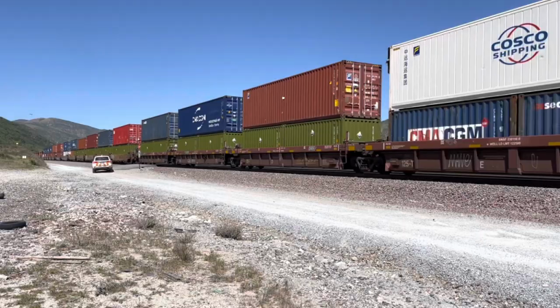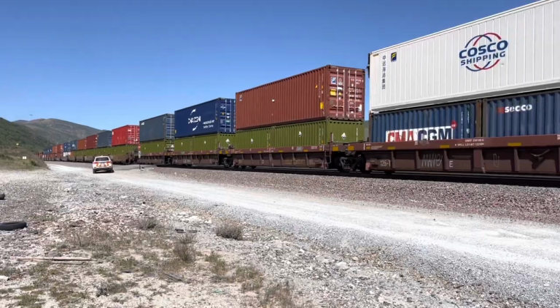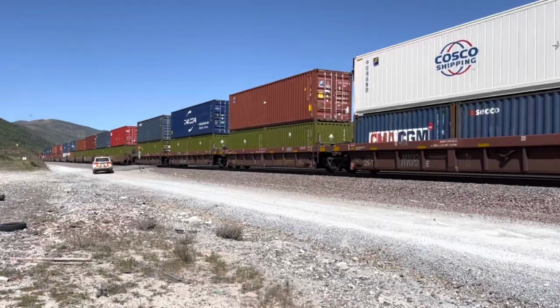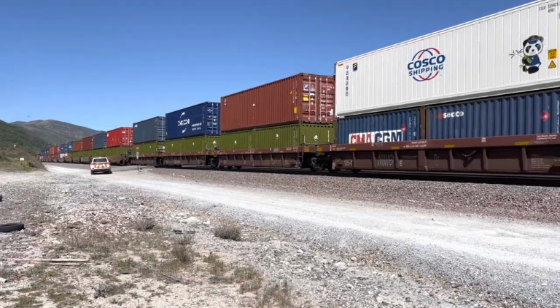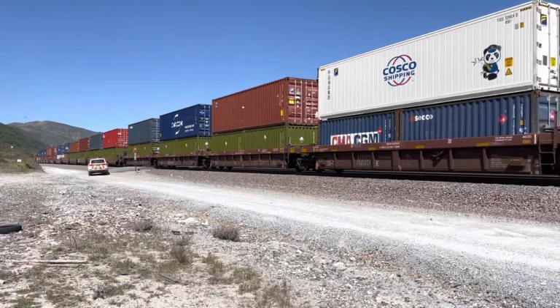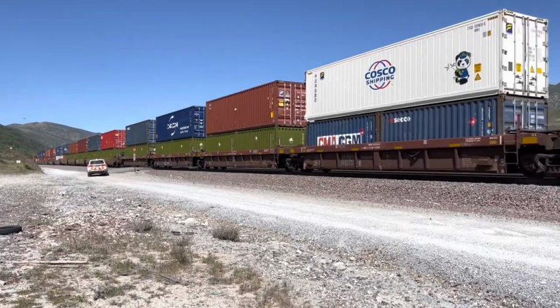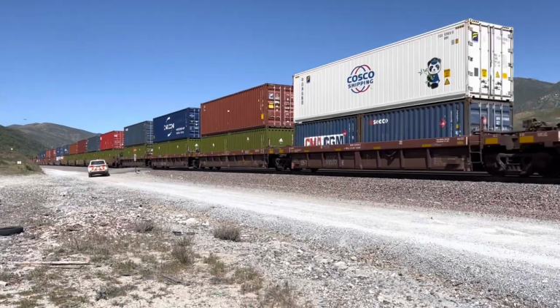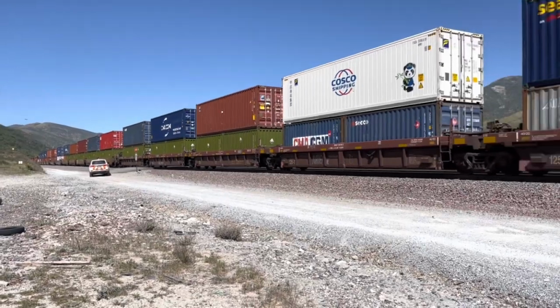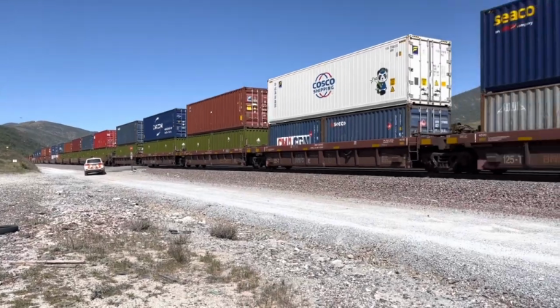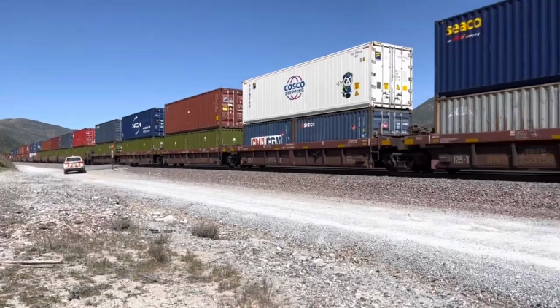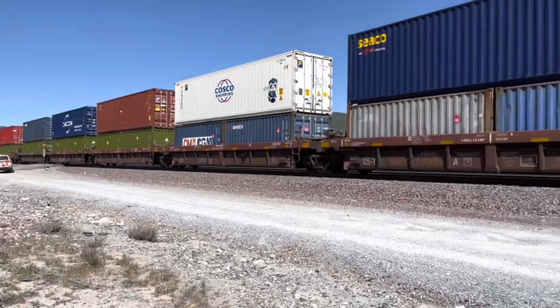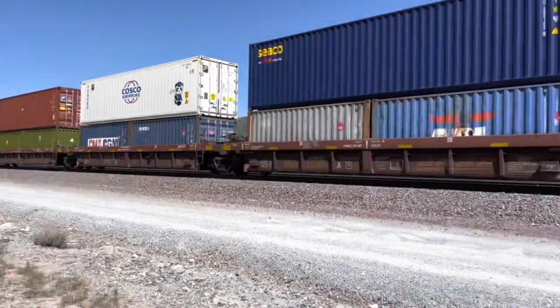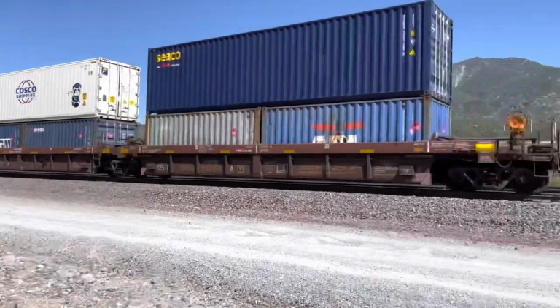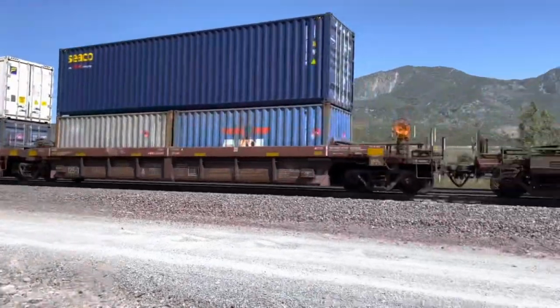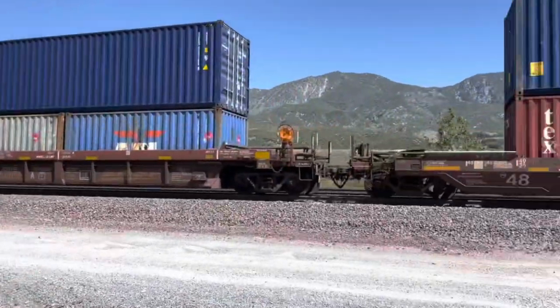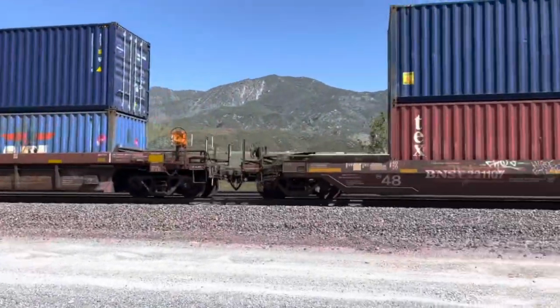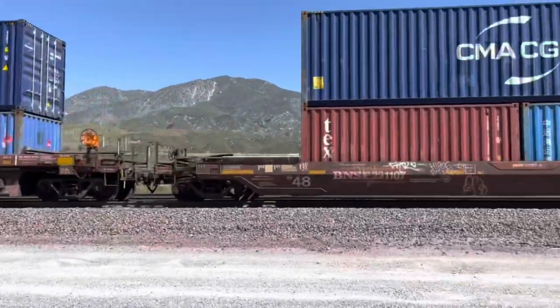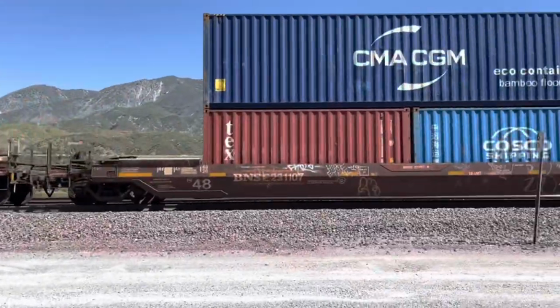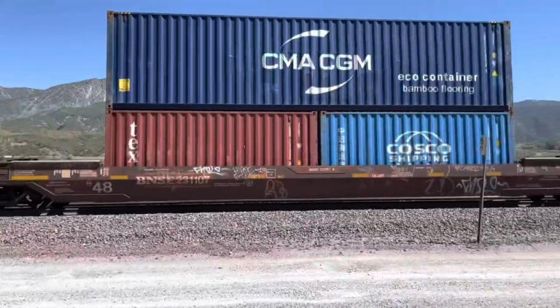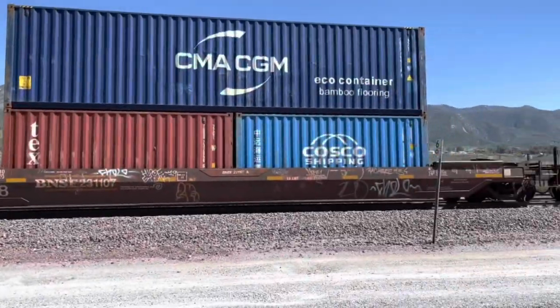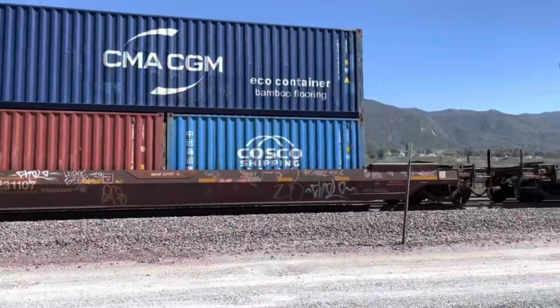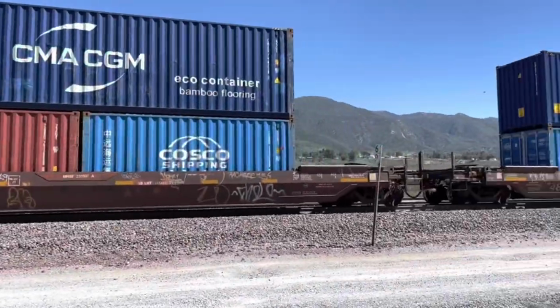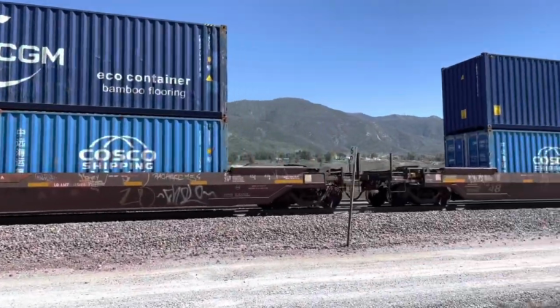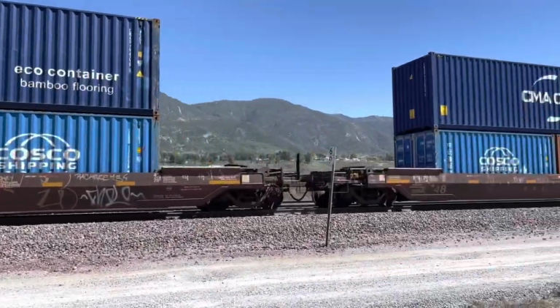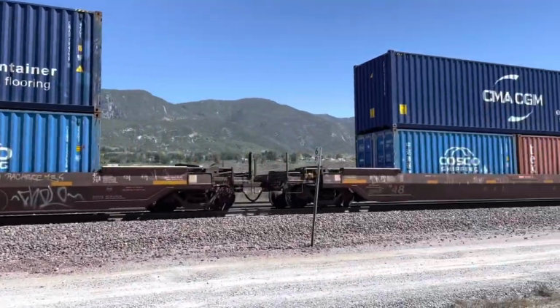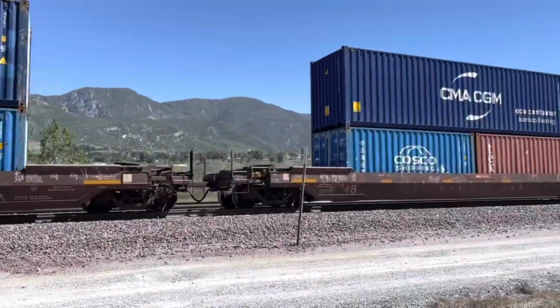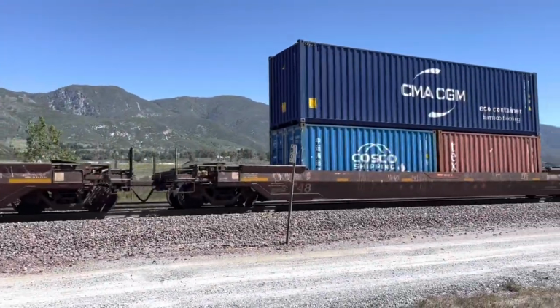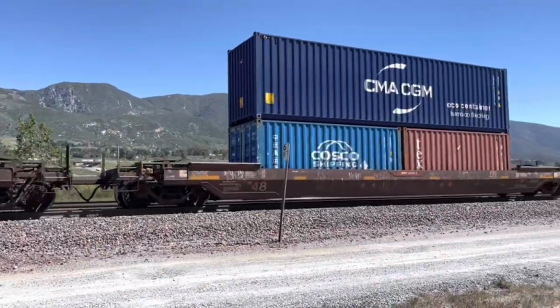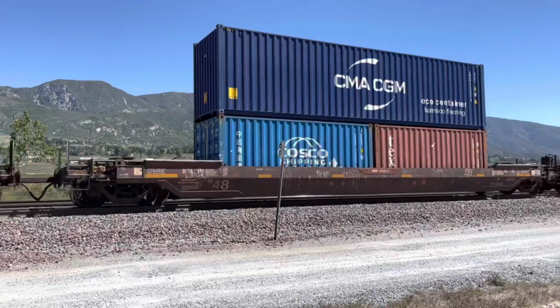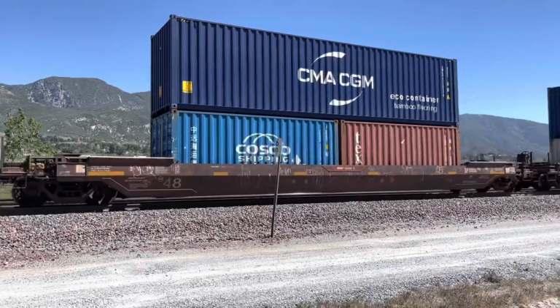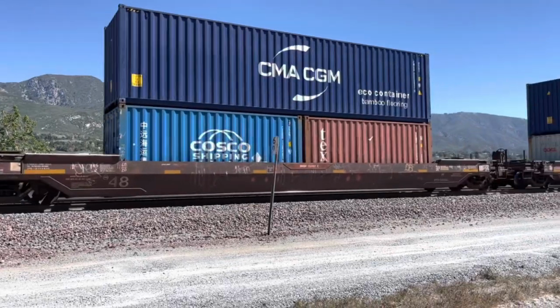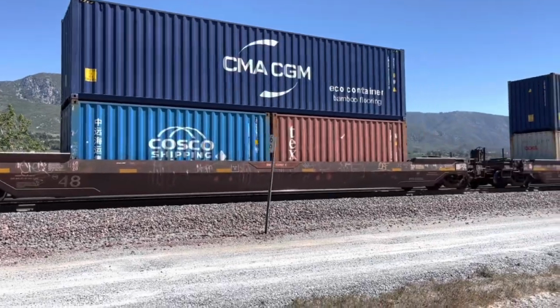We're out here at Cambridge. See right there at the mile post — 69.